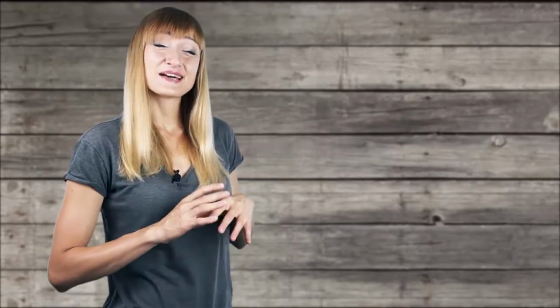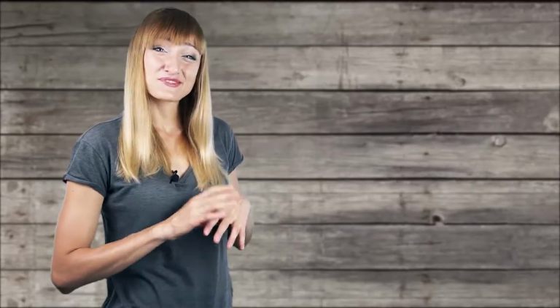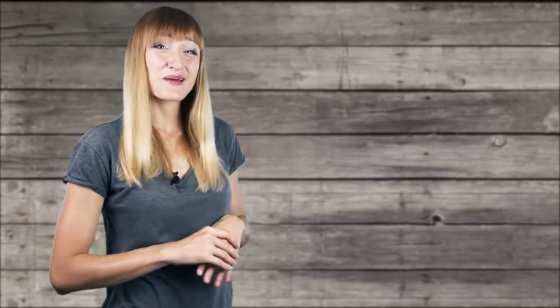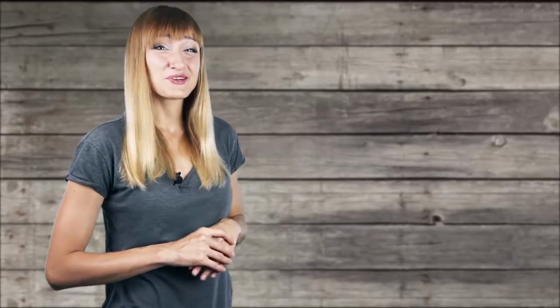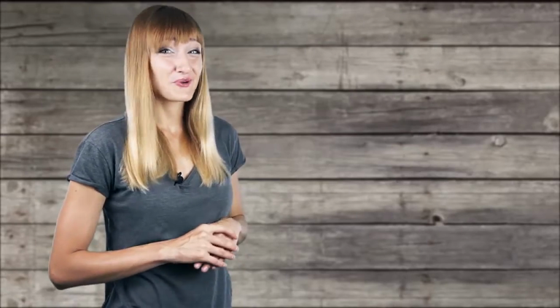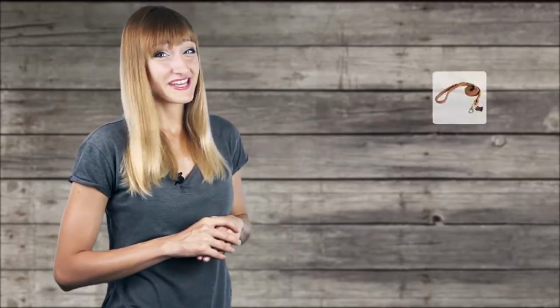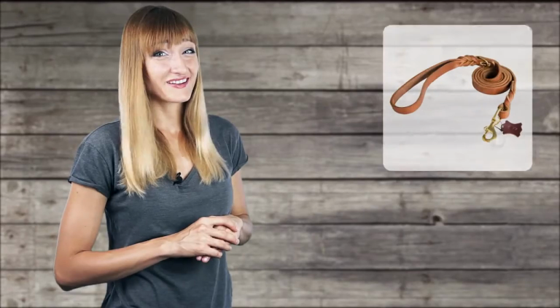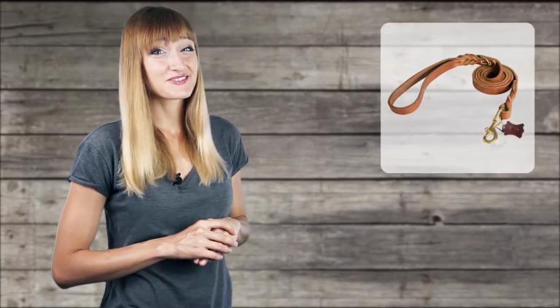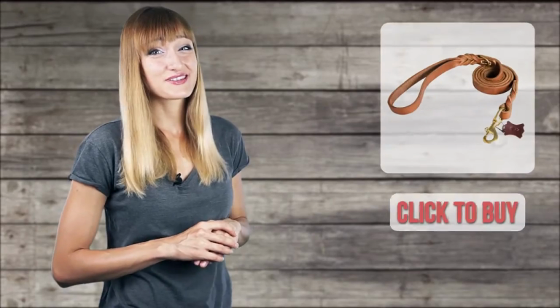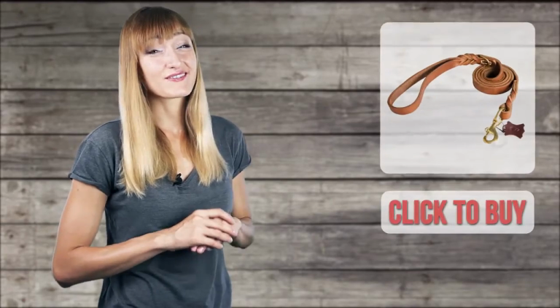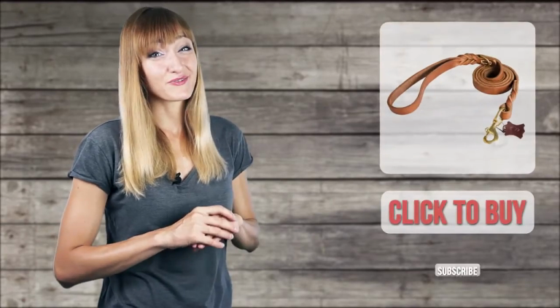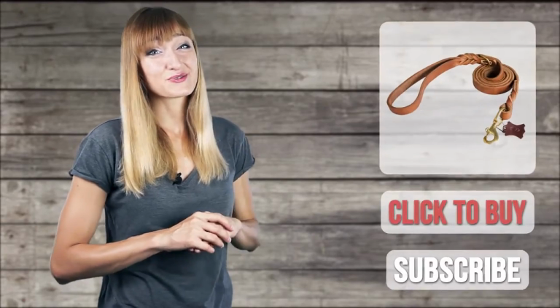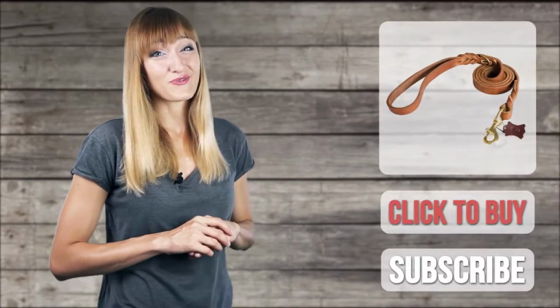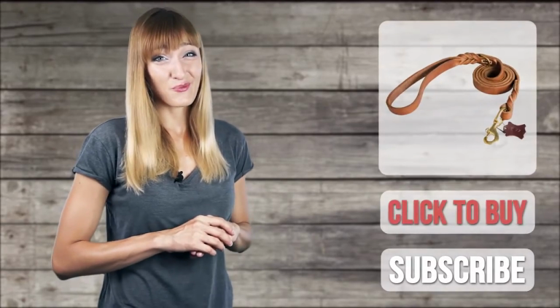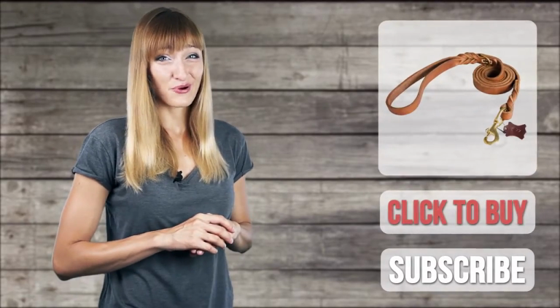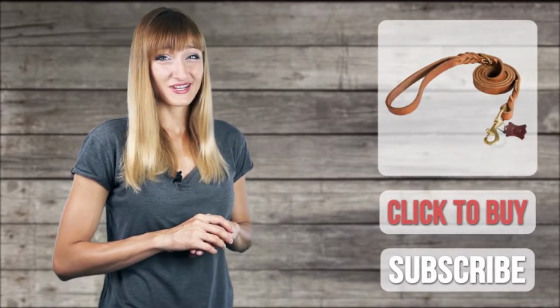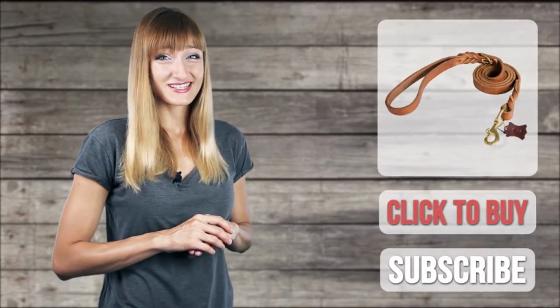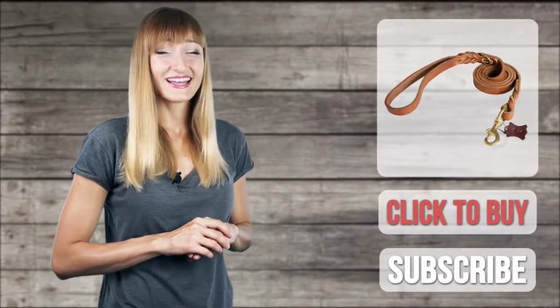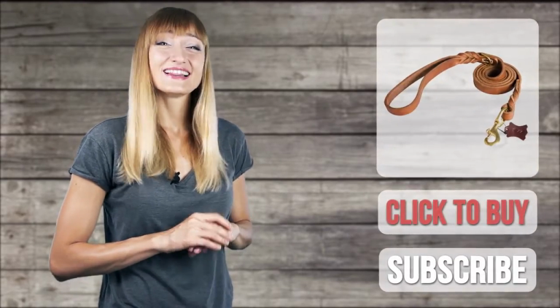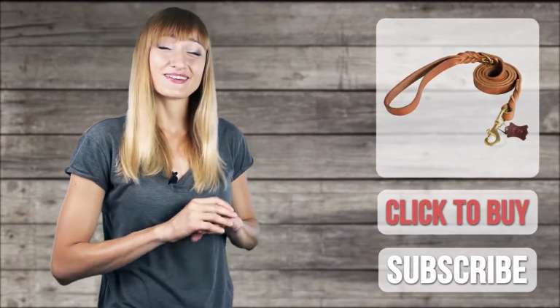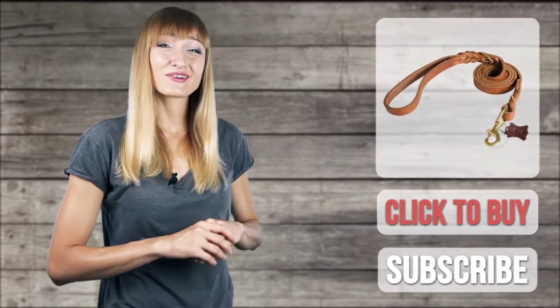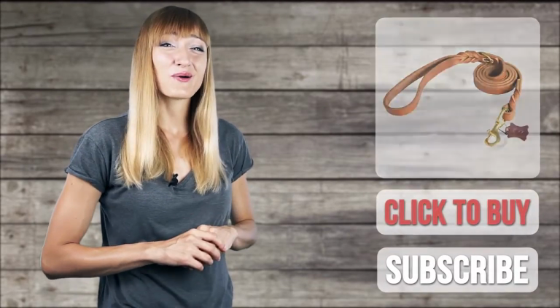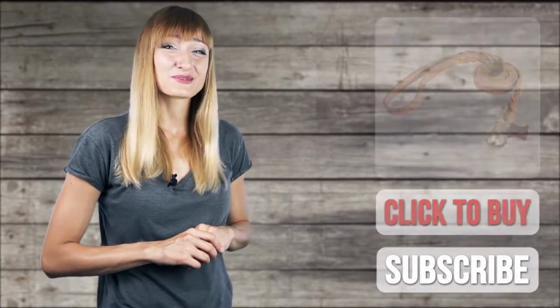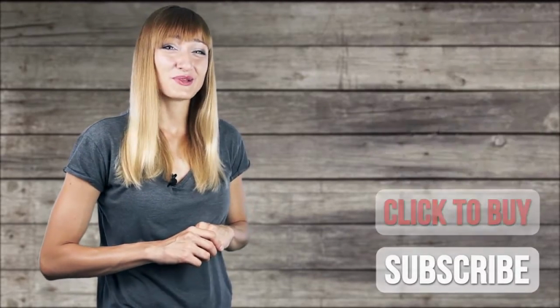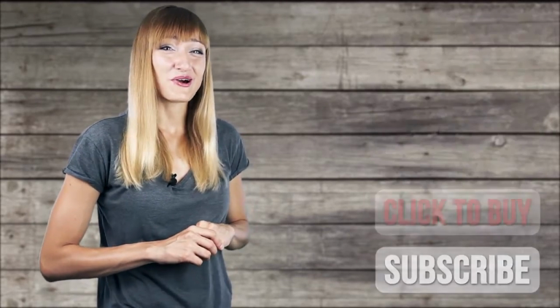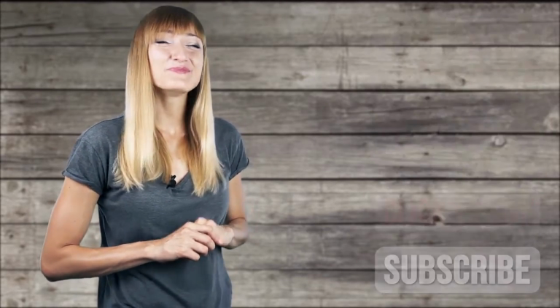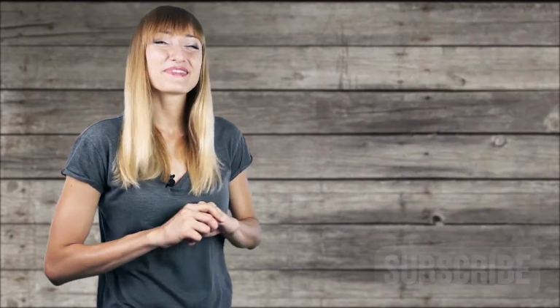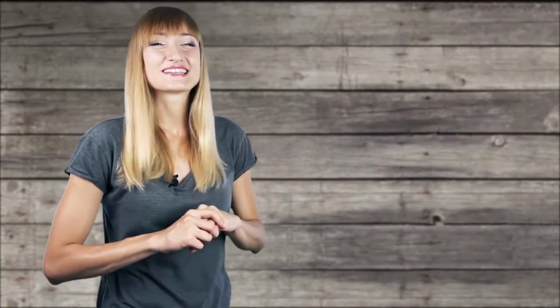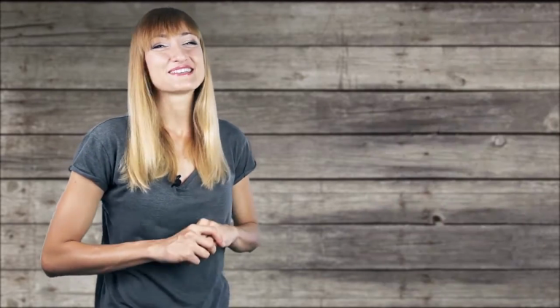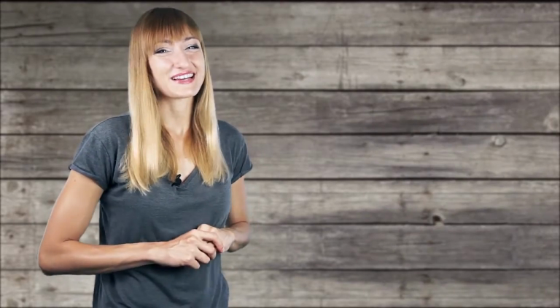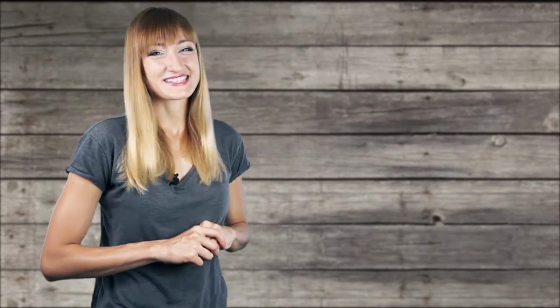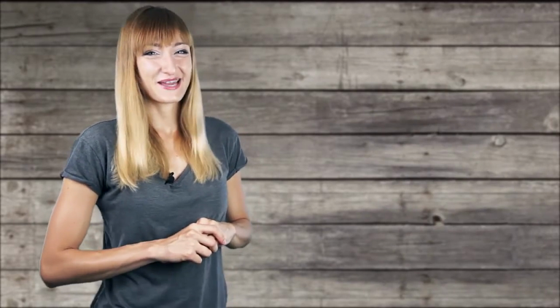Subscribe to our channel to see the reviews of our products, leave your comments below, and see you next time!